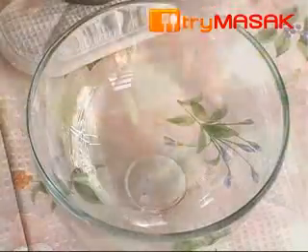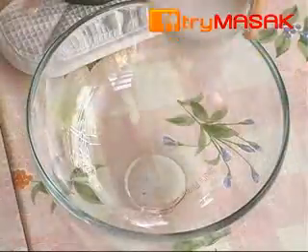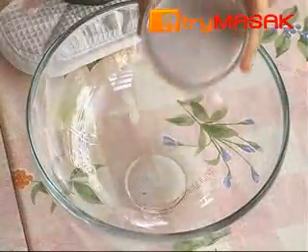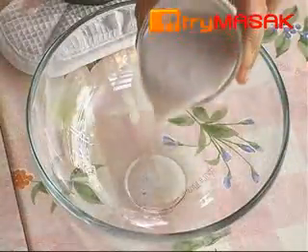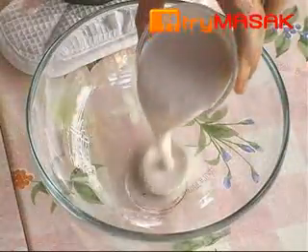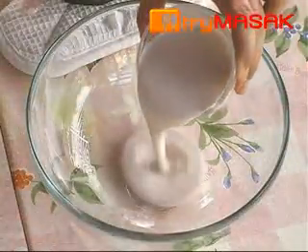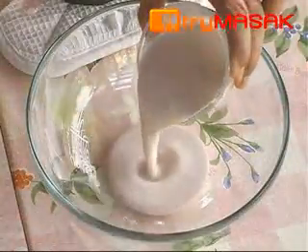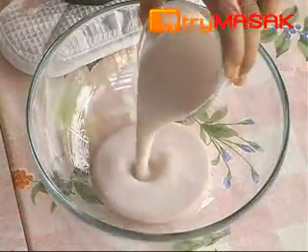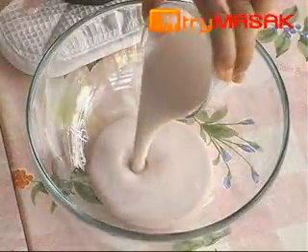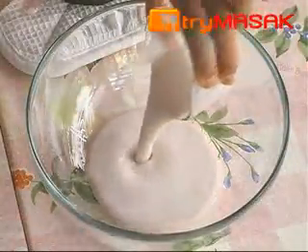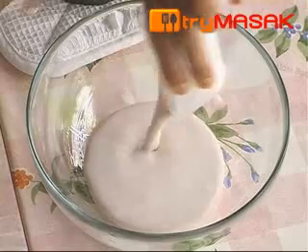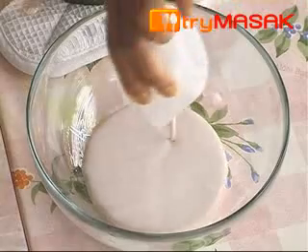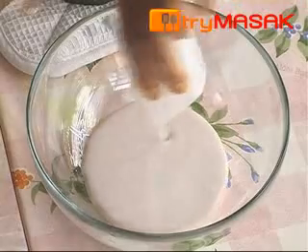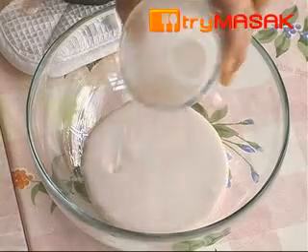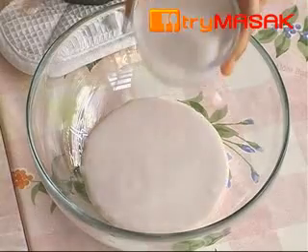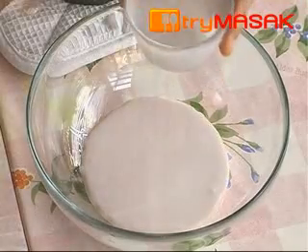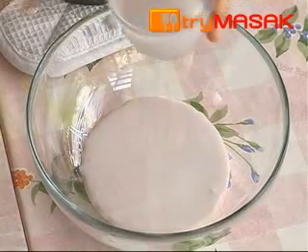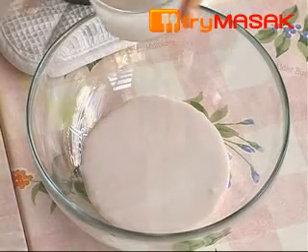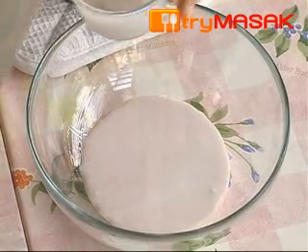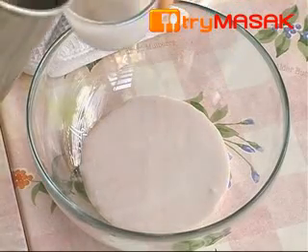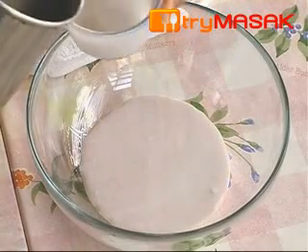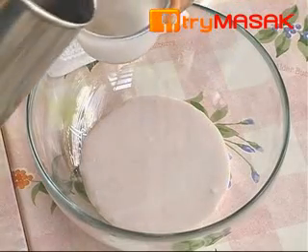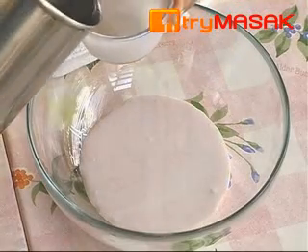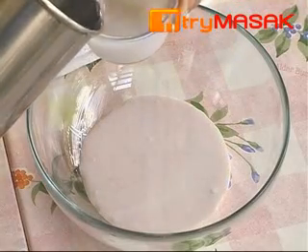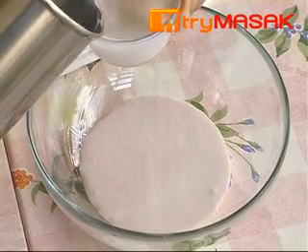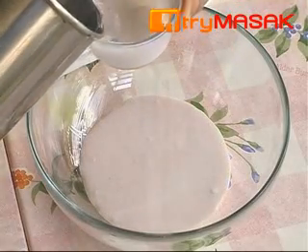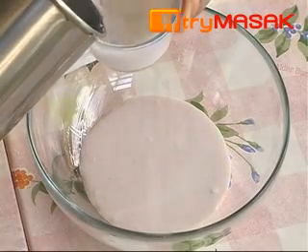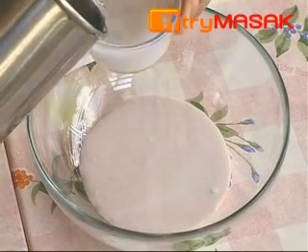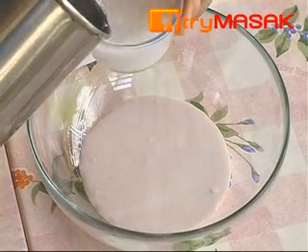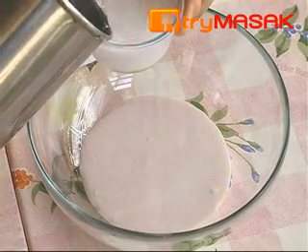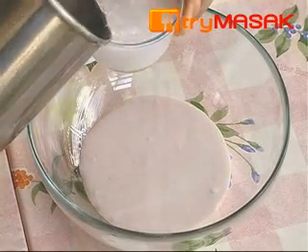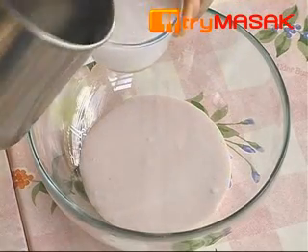Next, dilute the thick coconut milk with 3 cups of water and stir evenly.